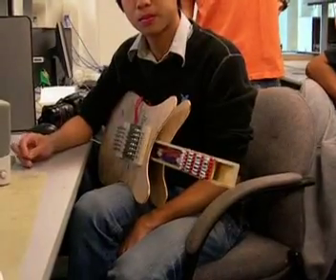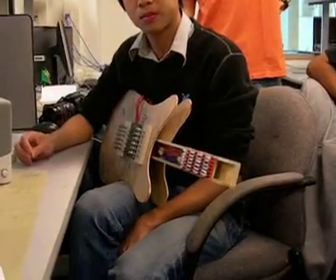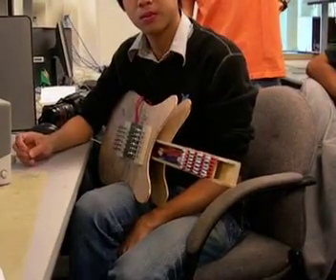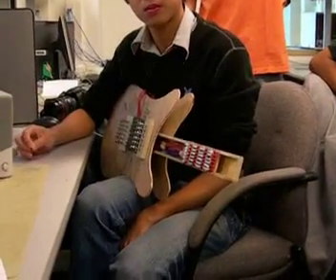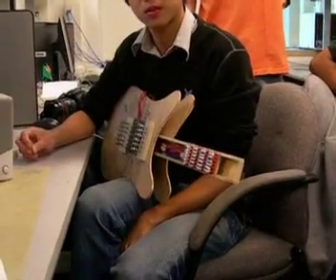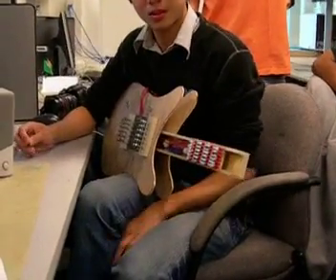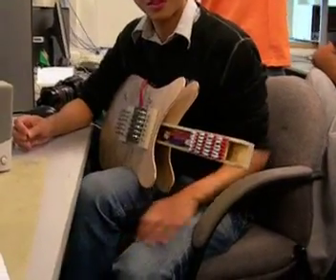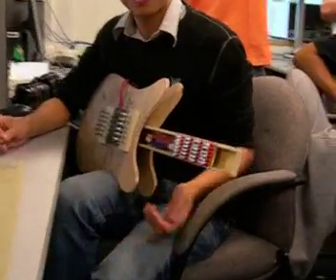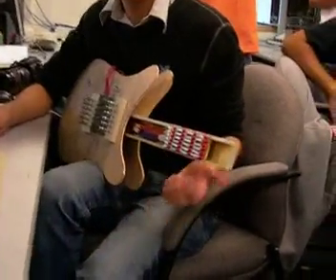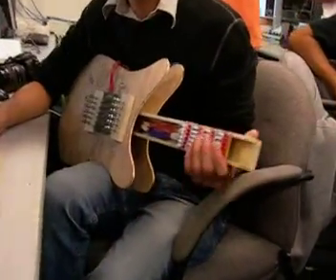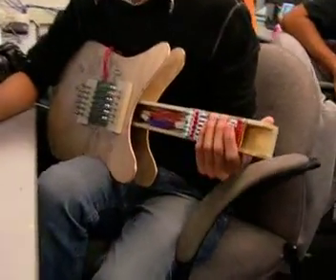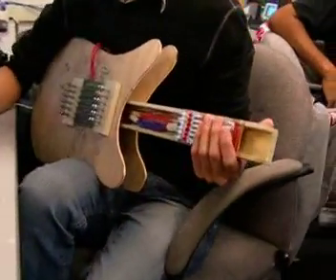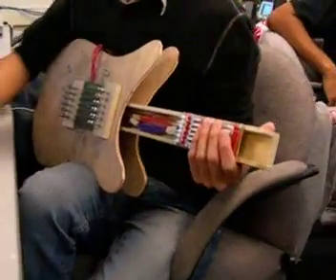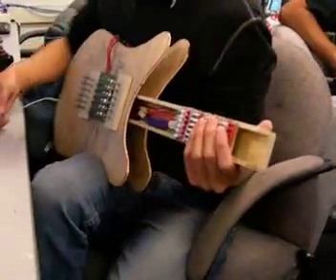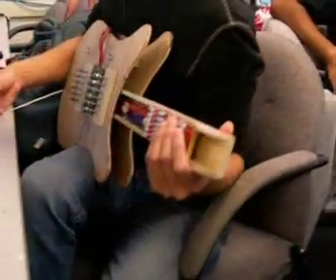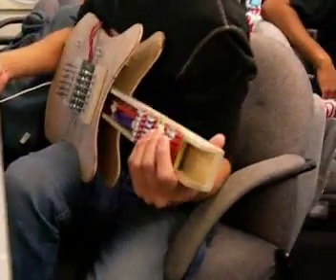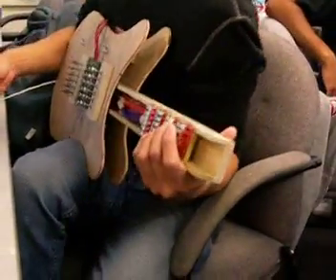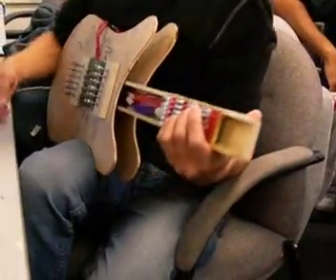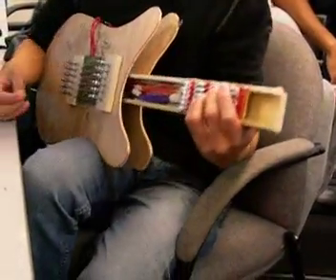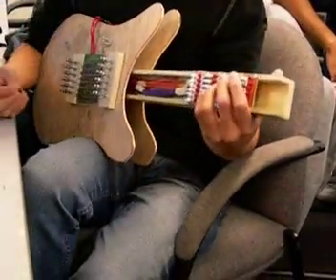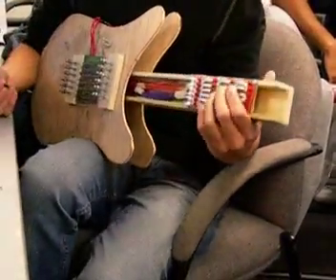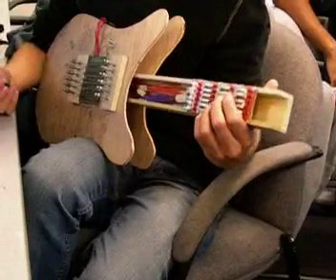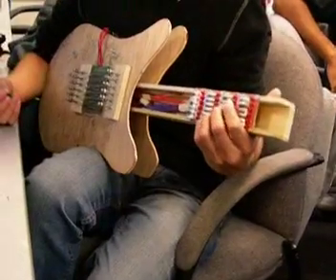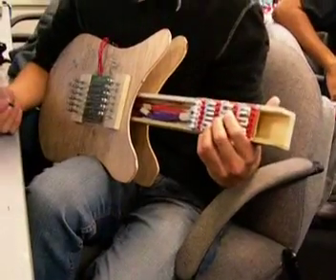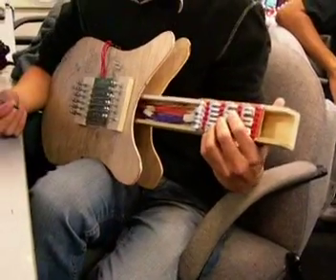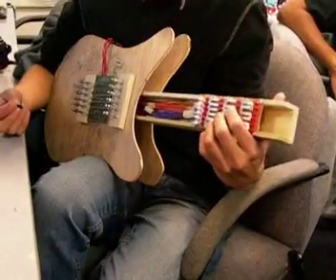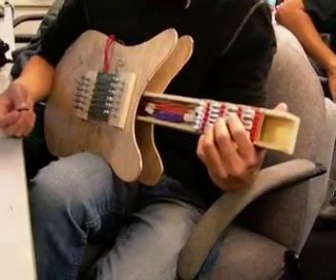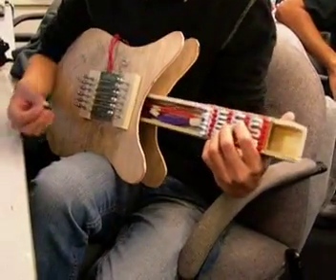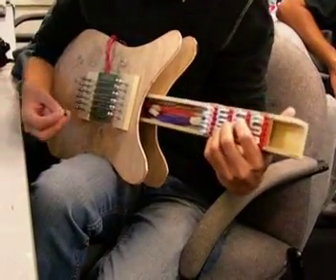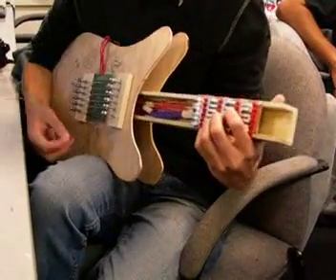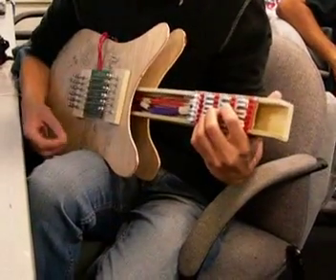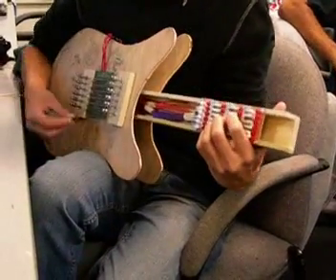Play something now. Just play chords. Play chords? Okay. I'll just play a couple of chords.